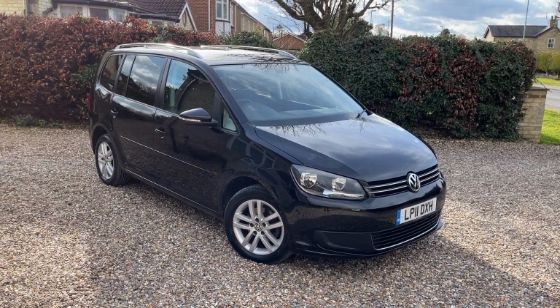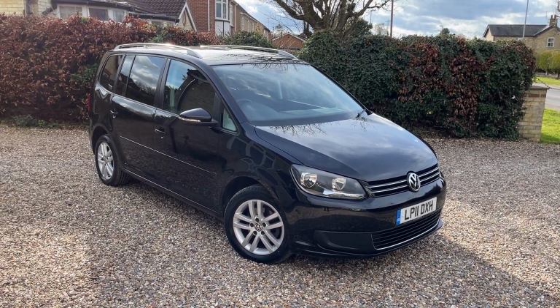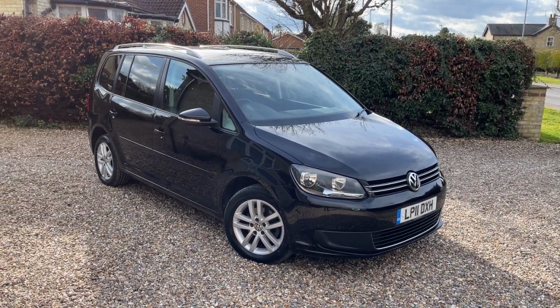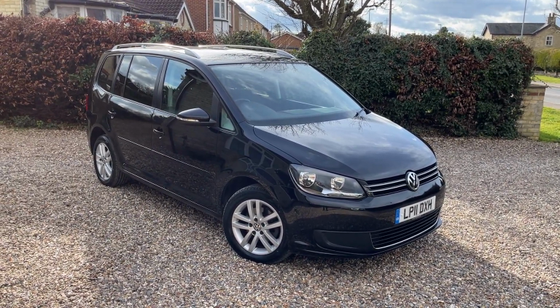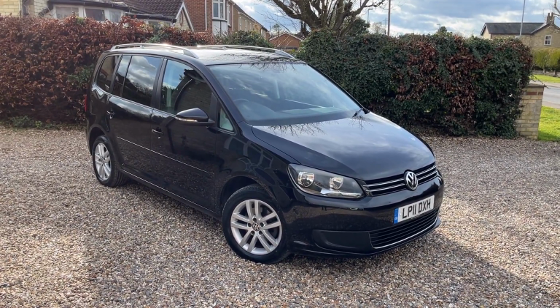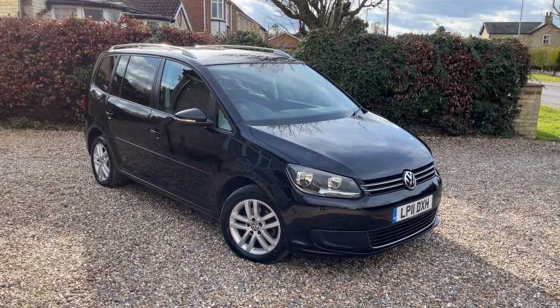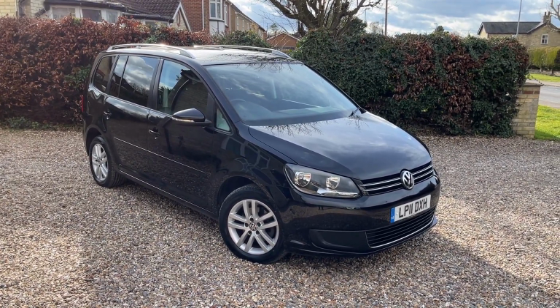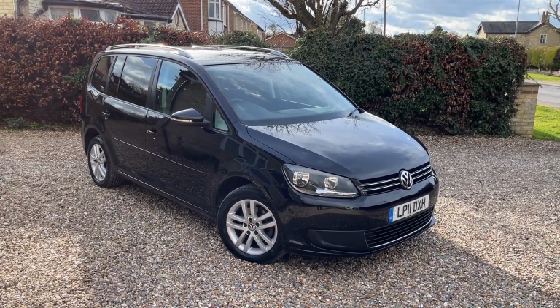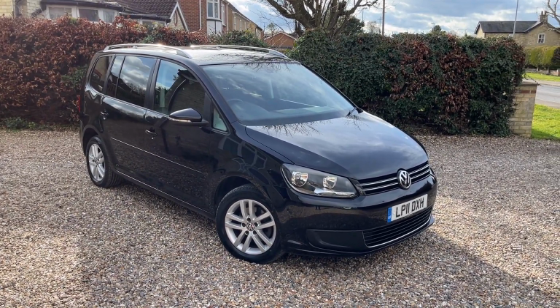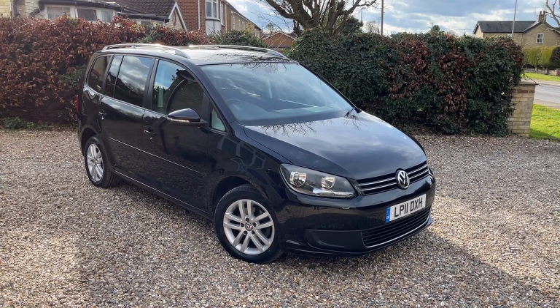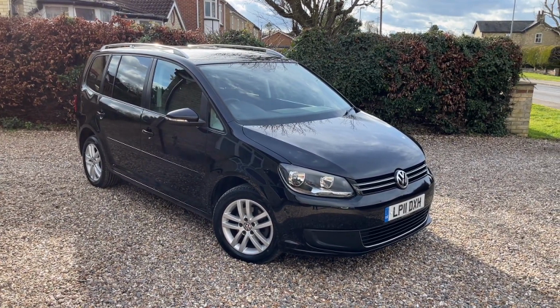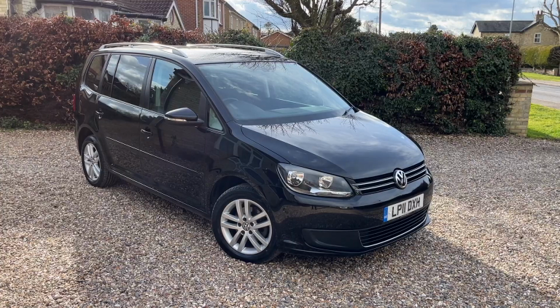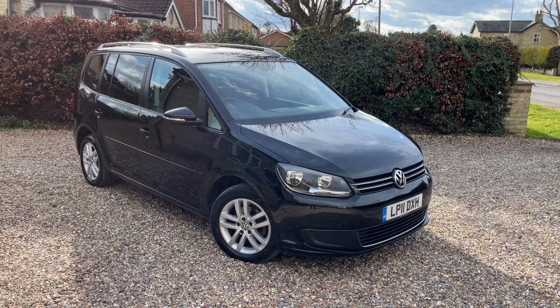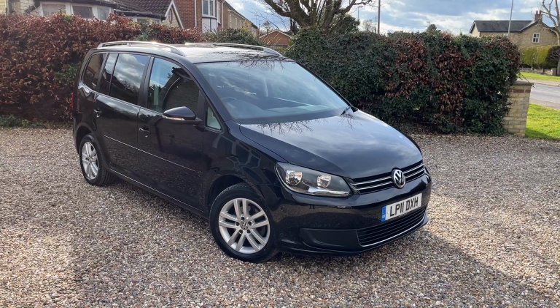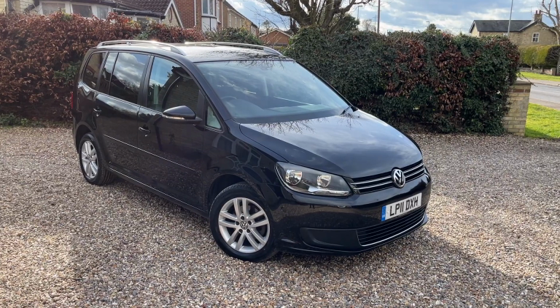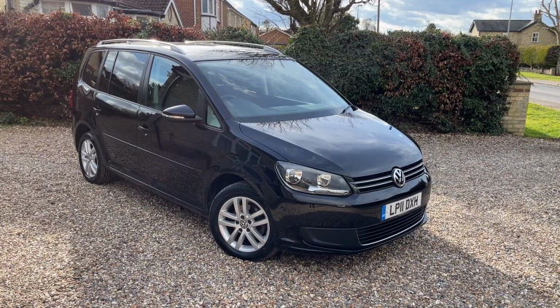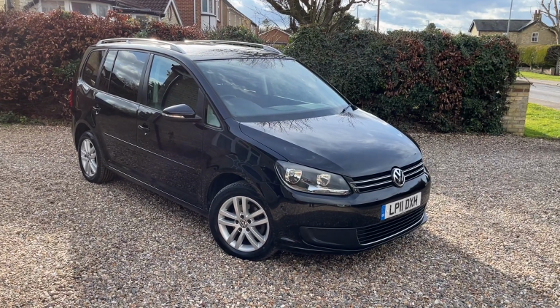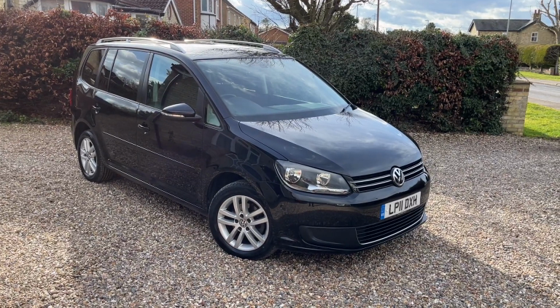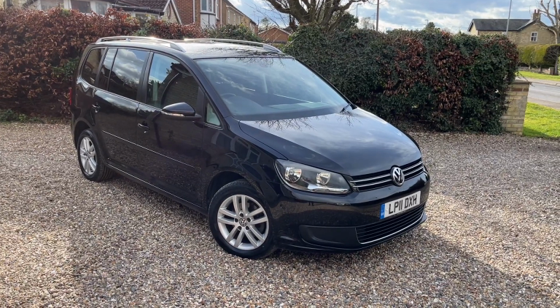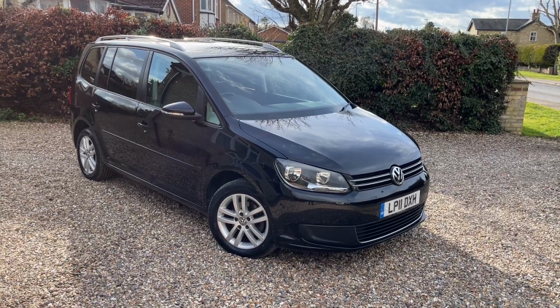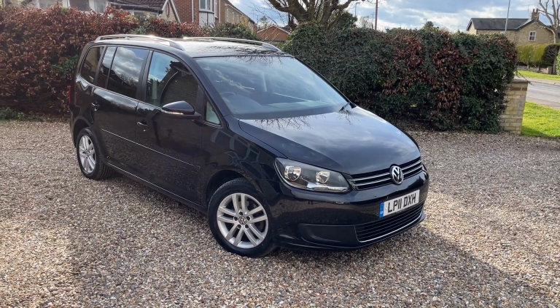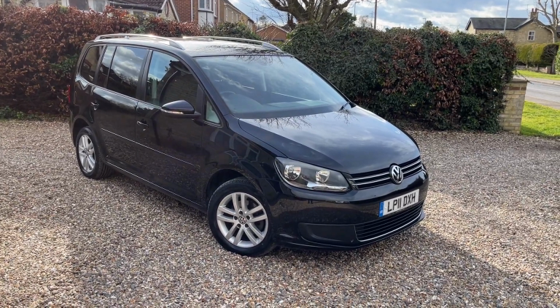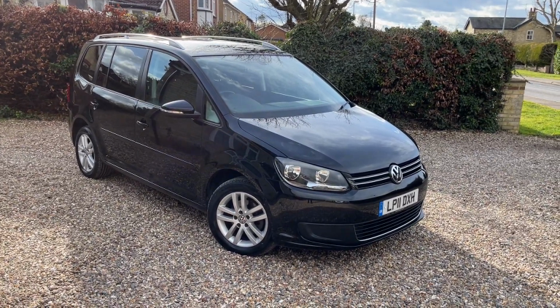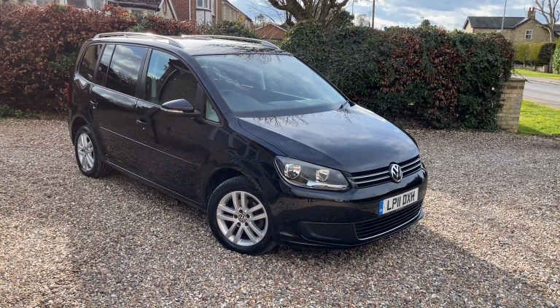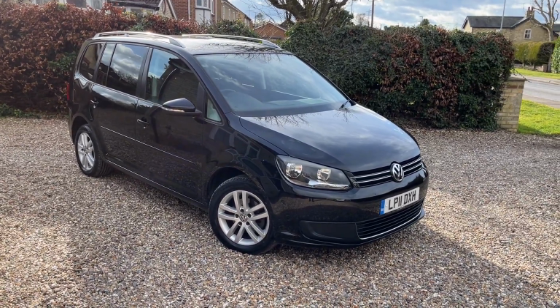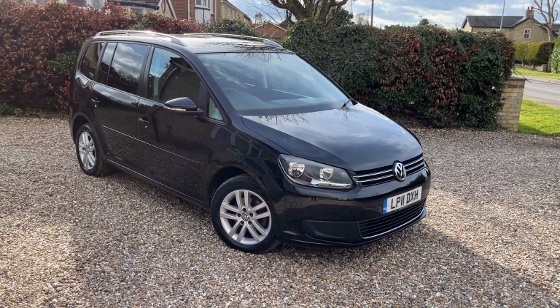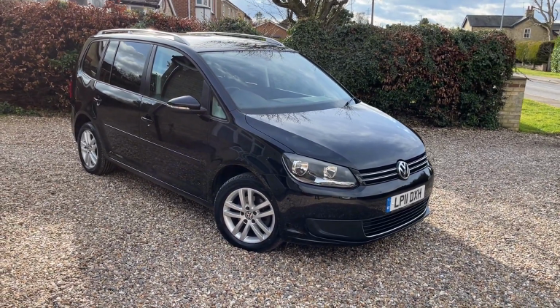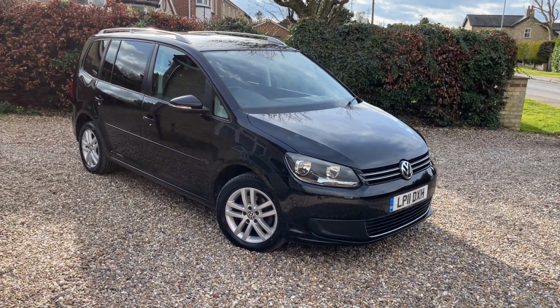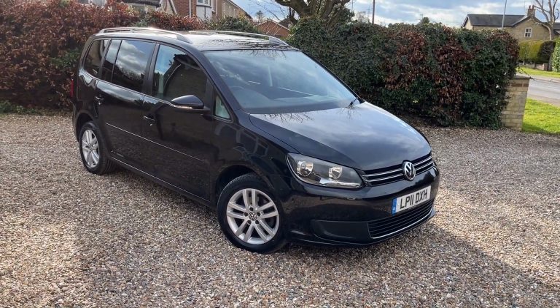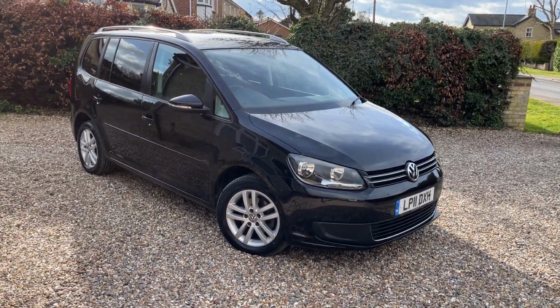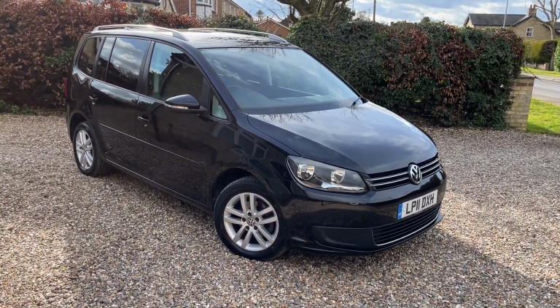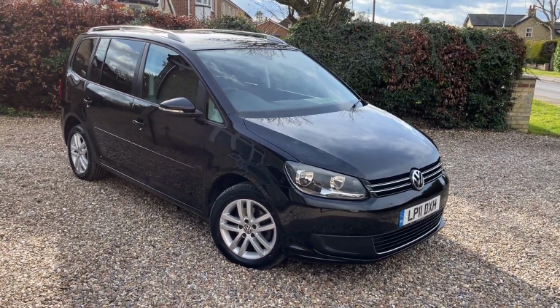Let's have a little look around — it's very windy today, hopefully you can hear me okay. In black as you can see, and it's just lovely.